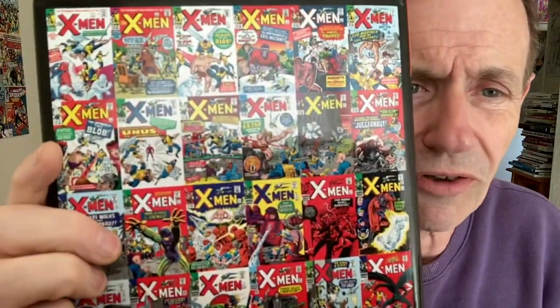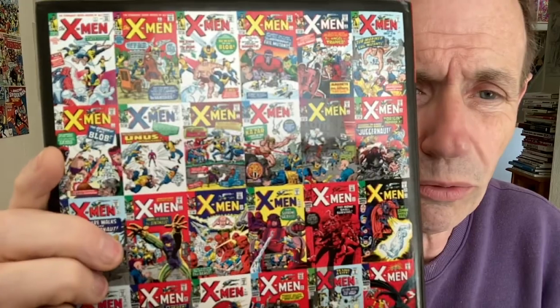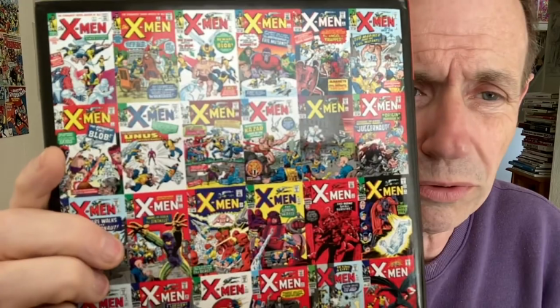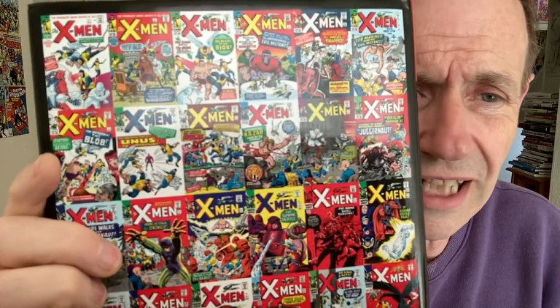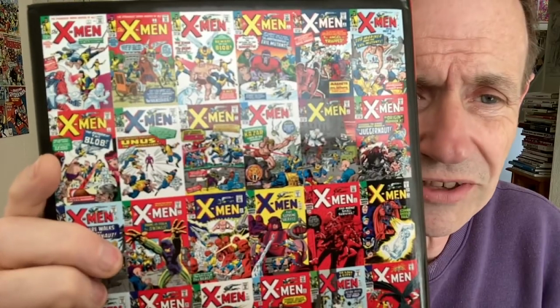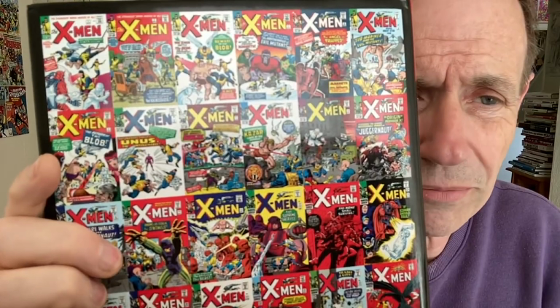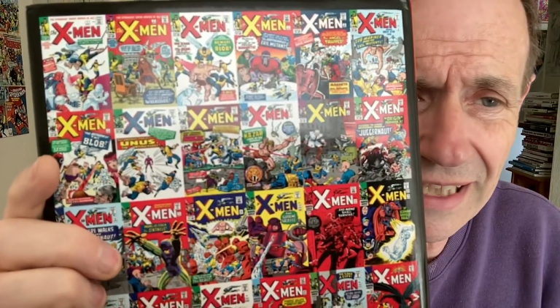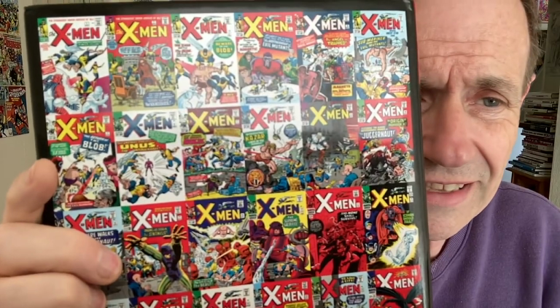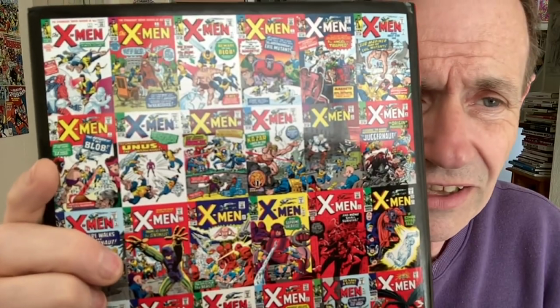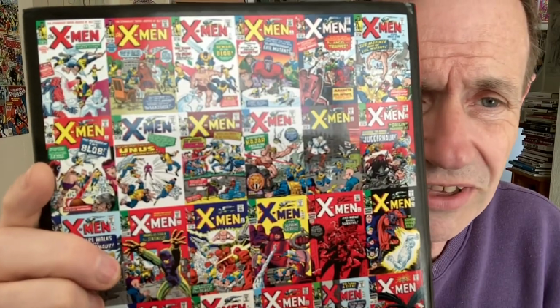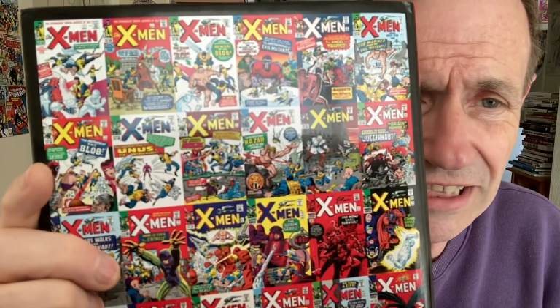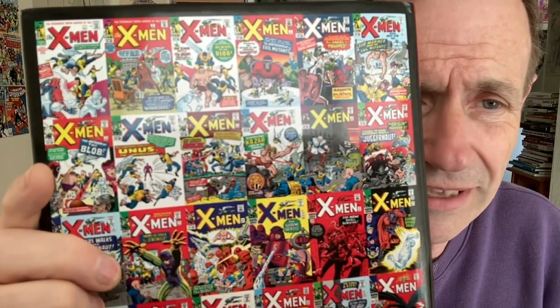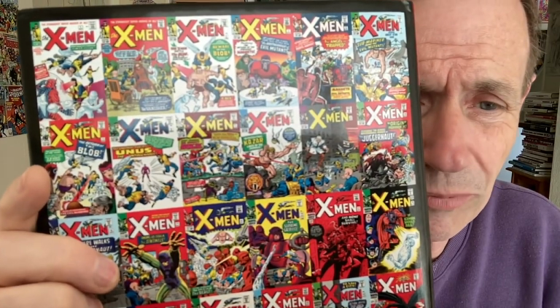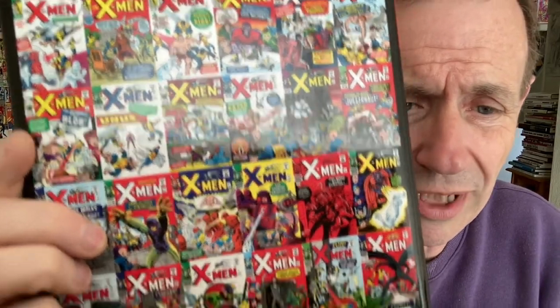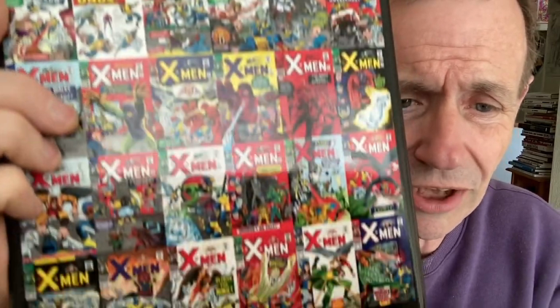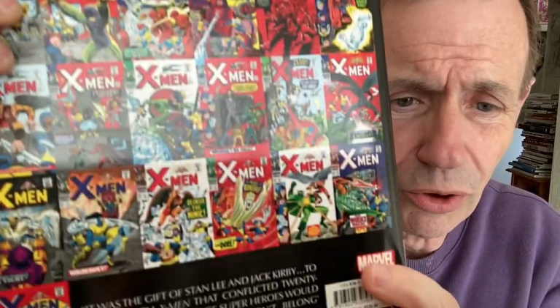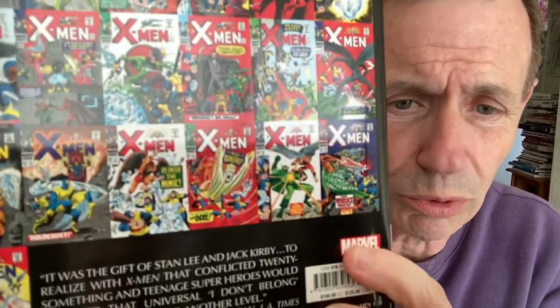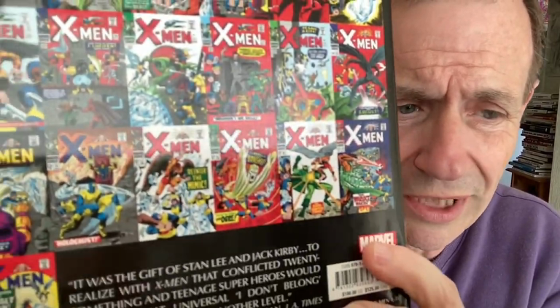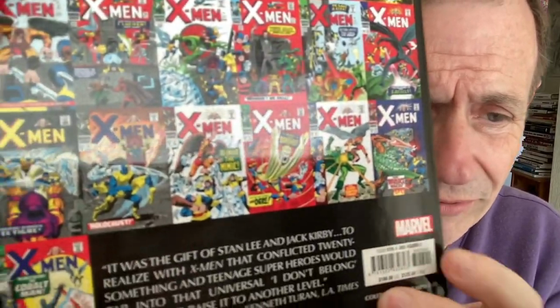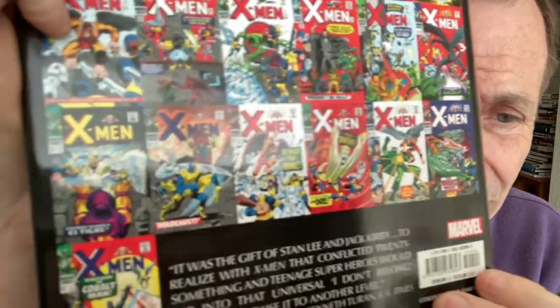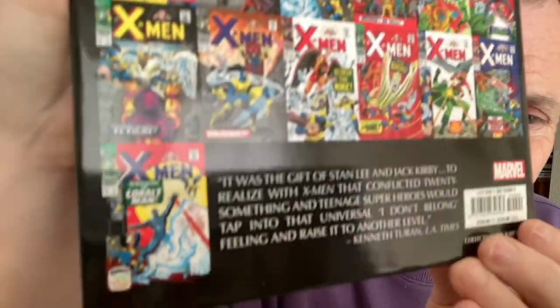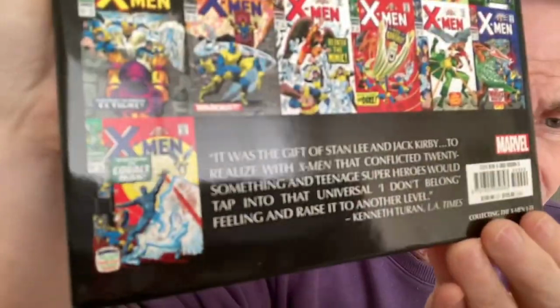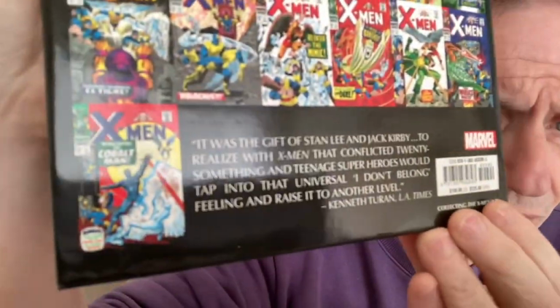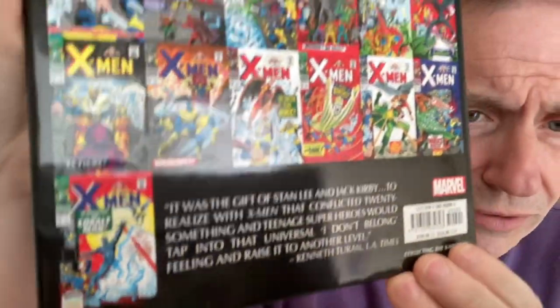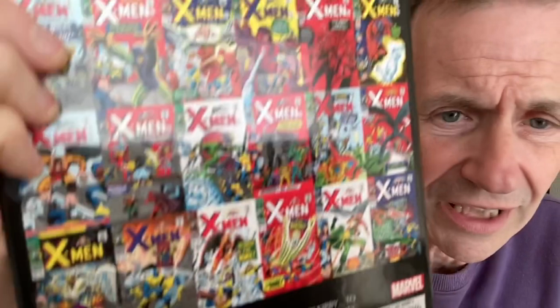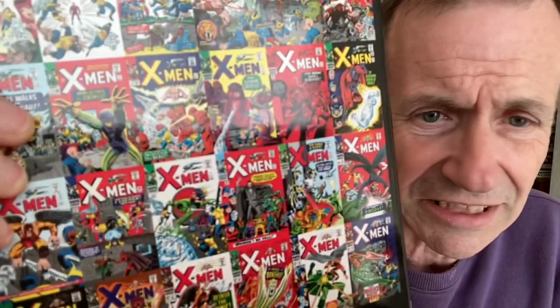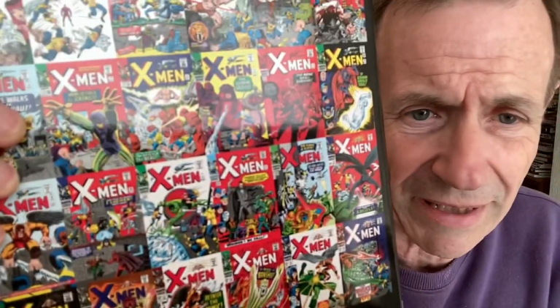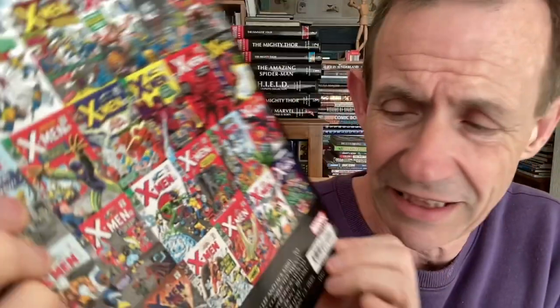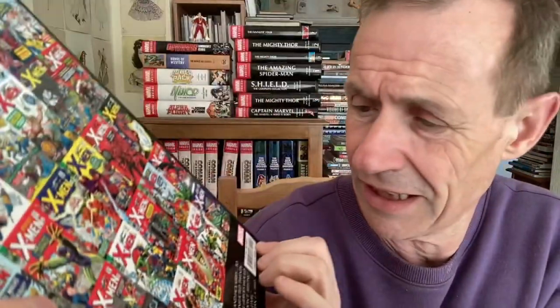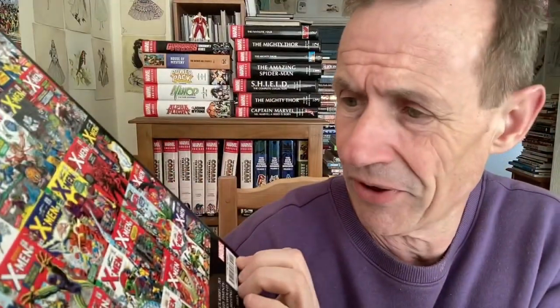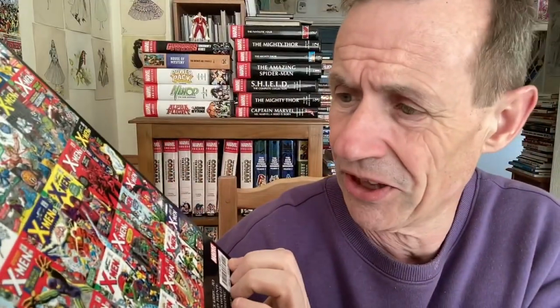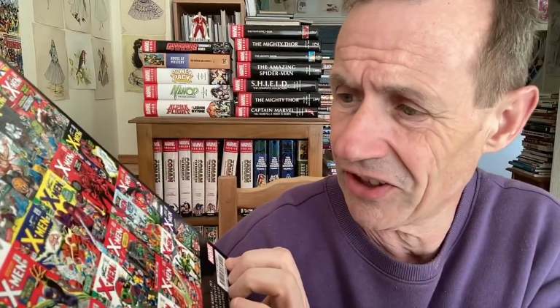You've got all the covers on the back, obviously X-Men number one all the way through to X-Men number 30.